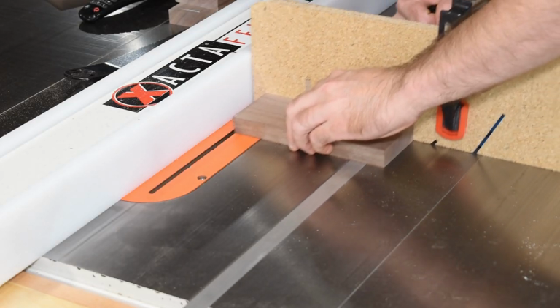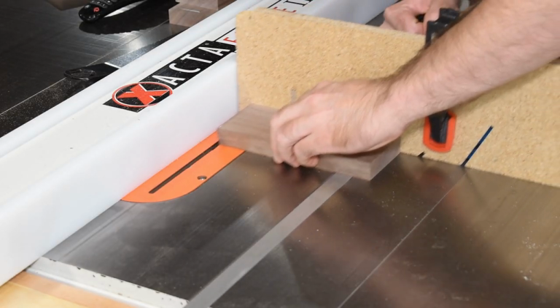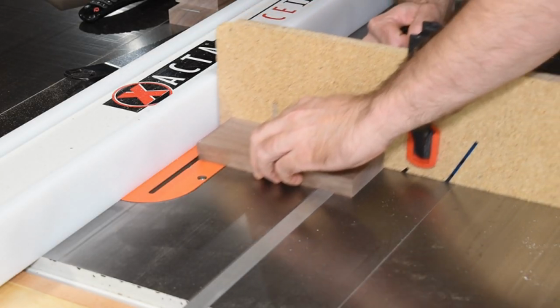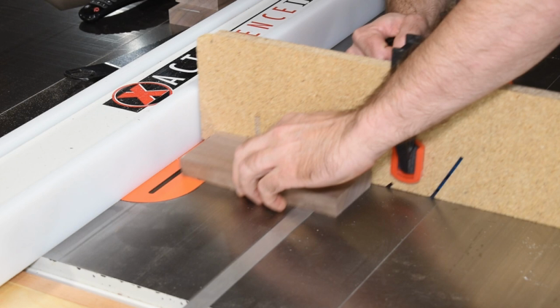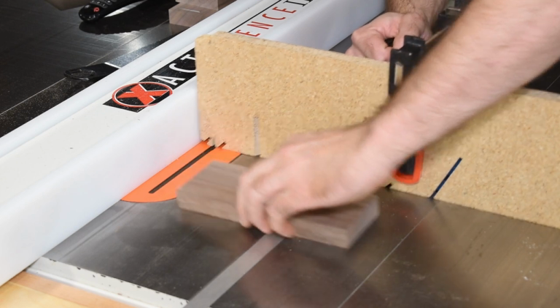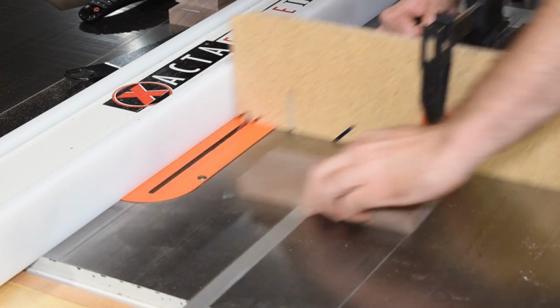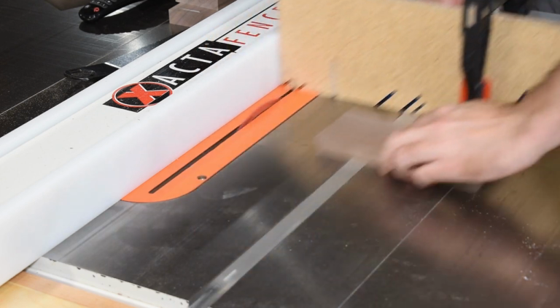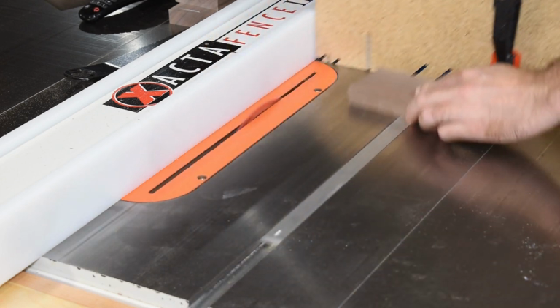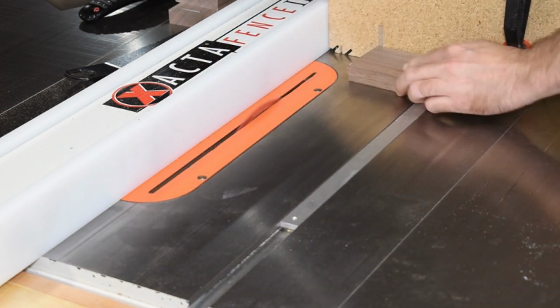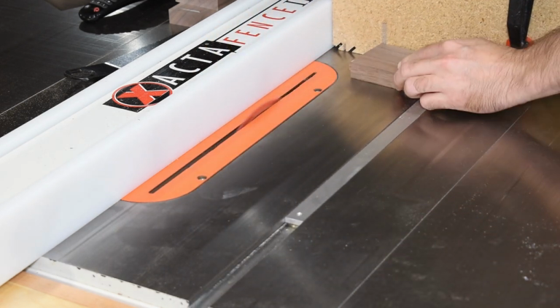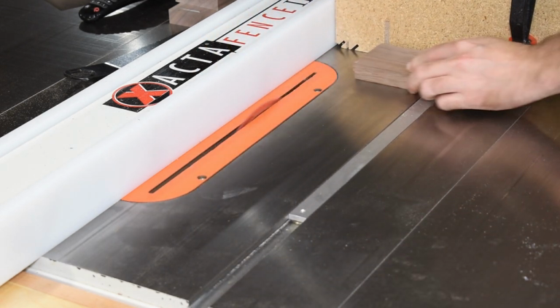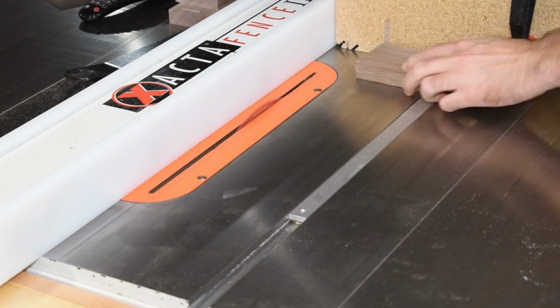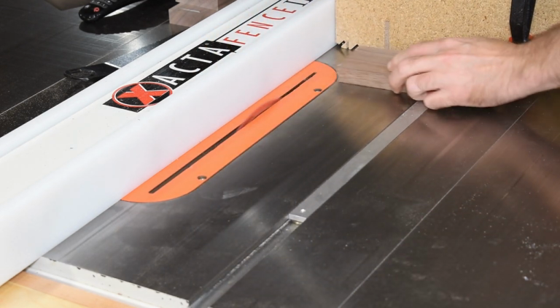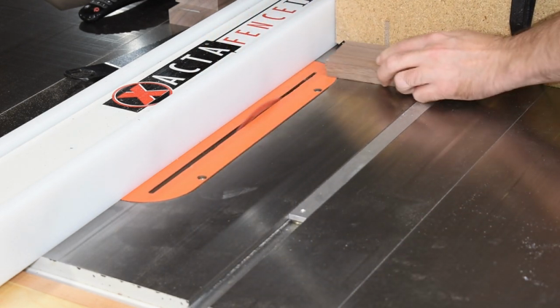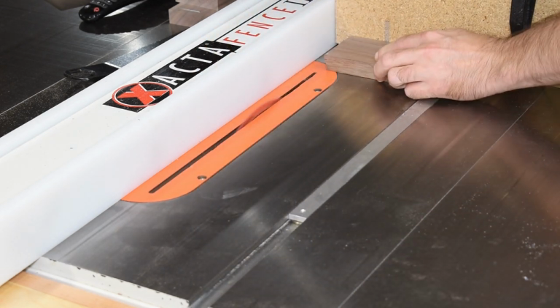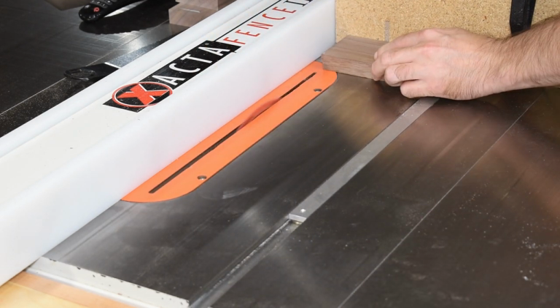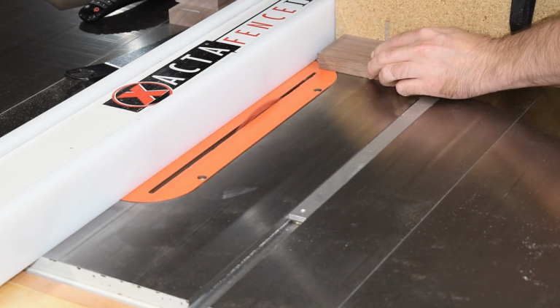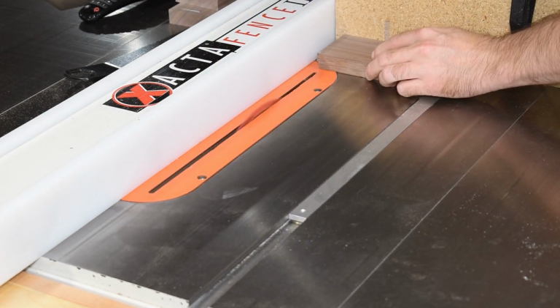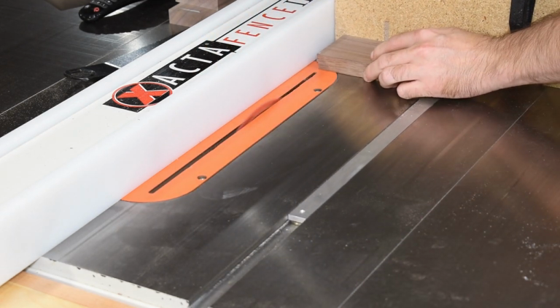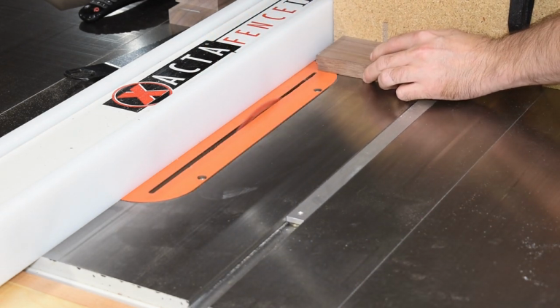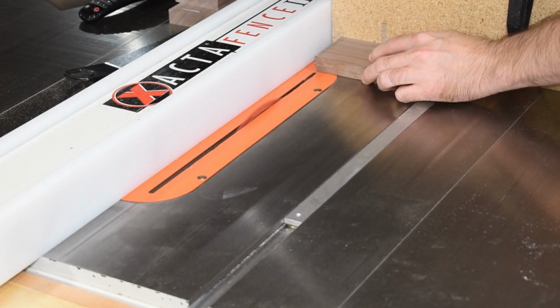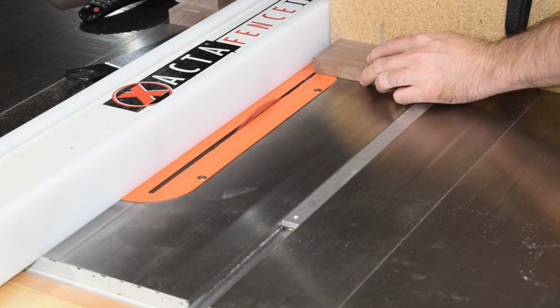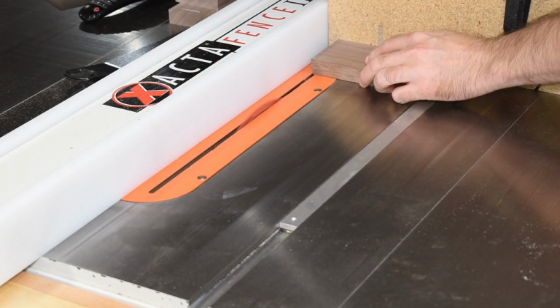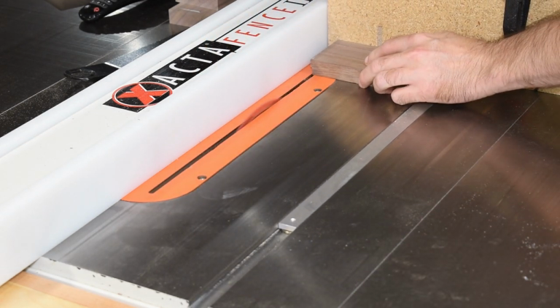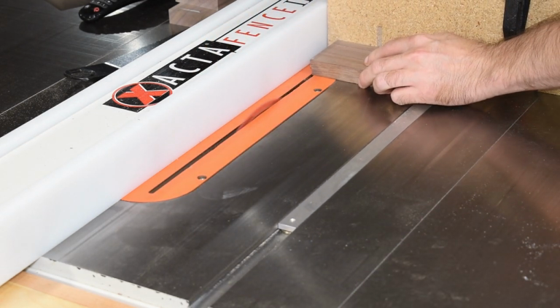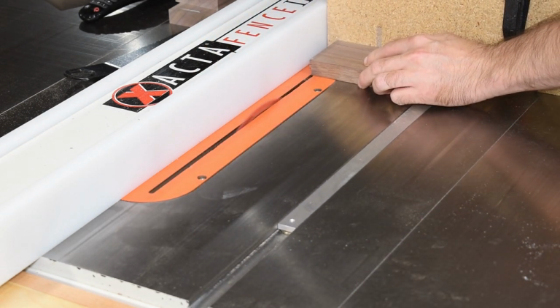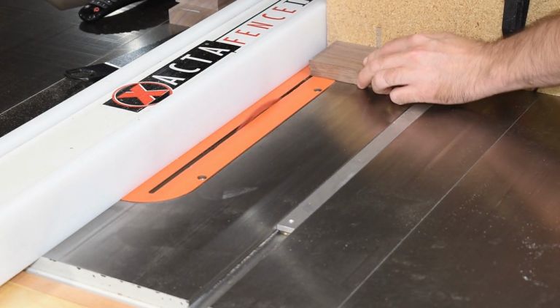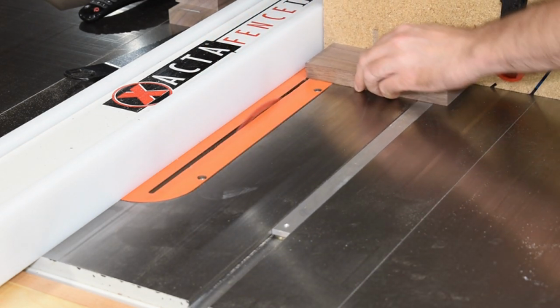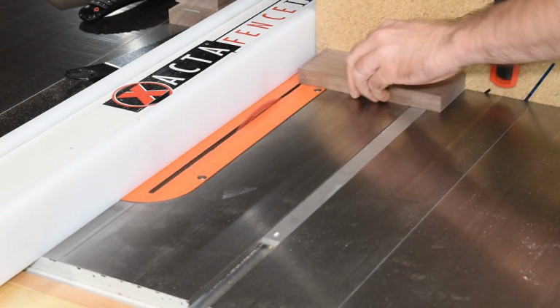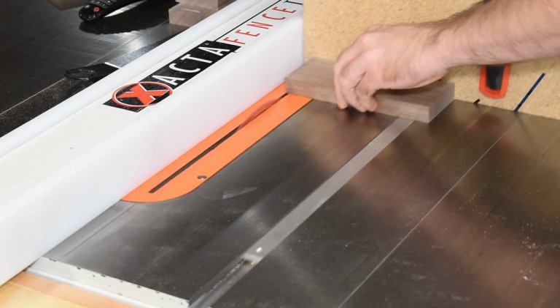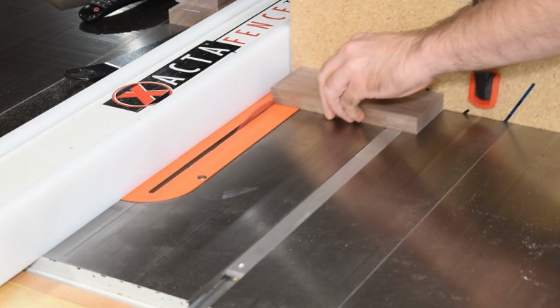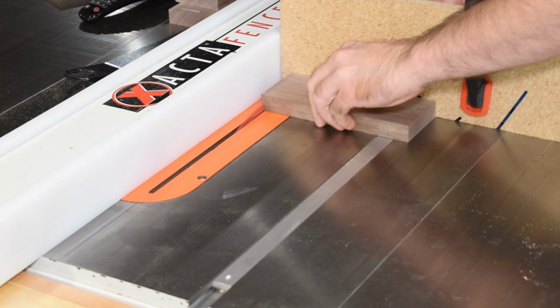I know that I can use a dado stack to make these cuts, but it's much easier to use the ripping blade and just make a few passes.